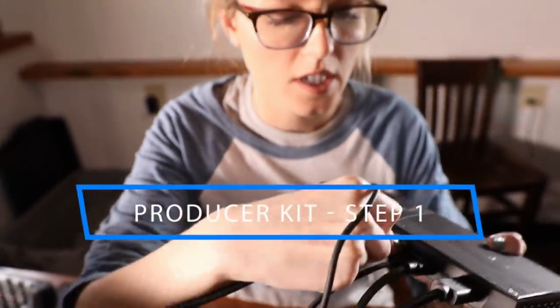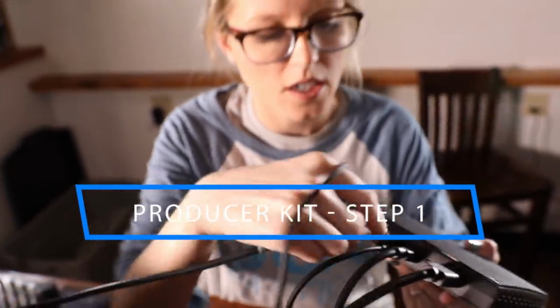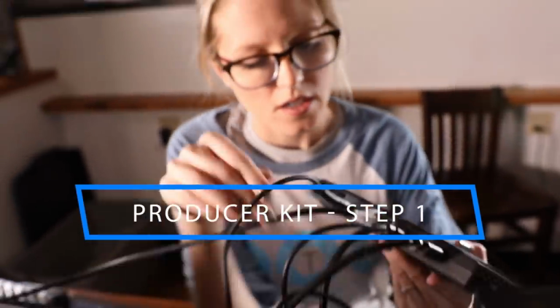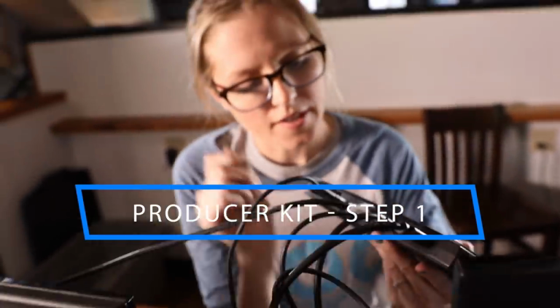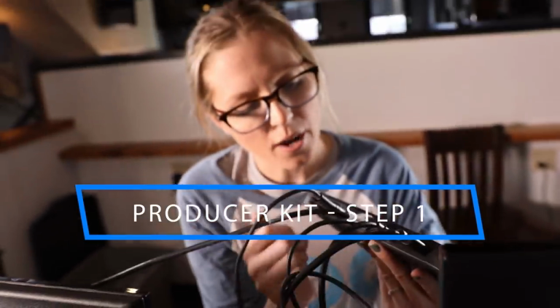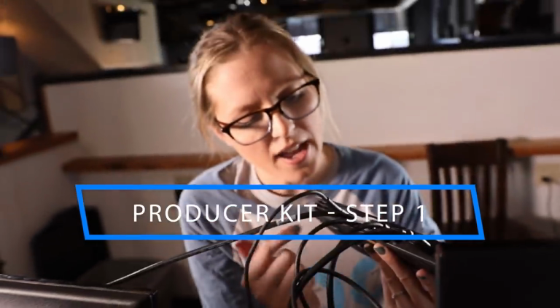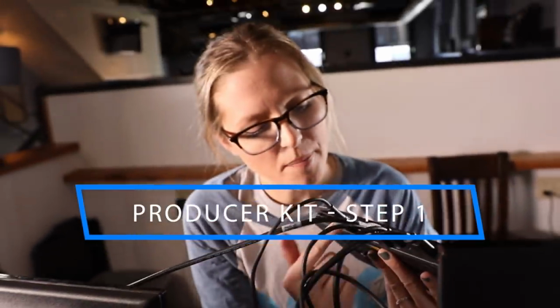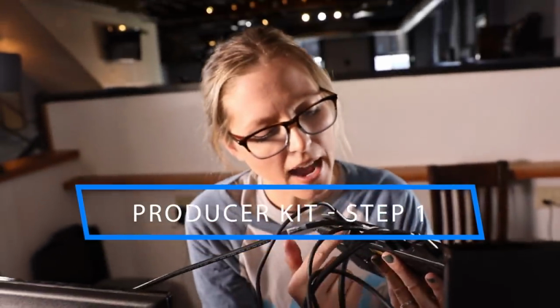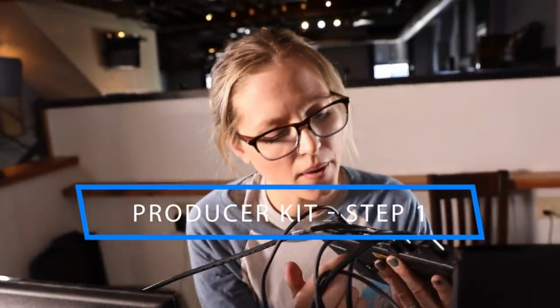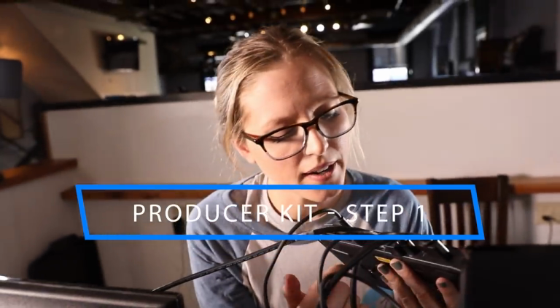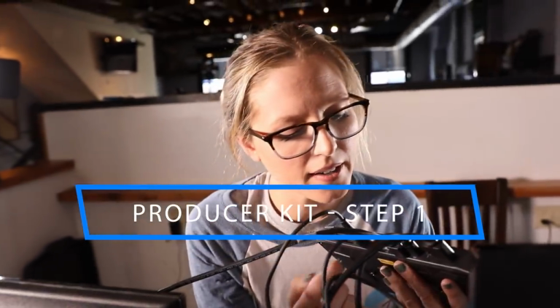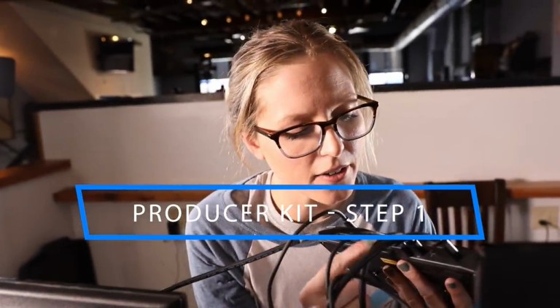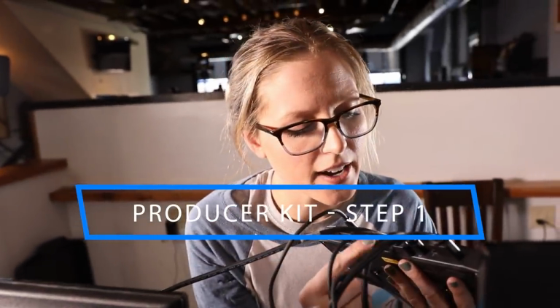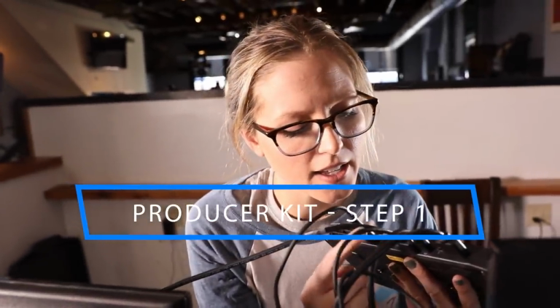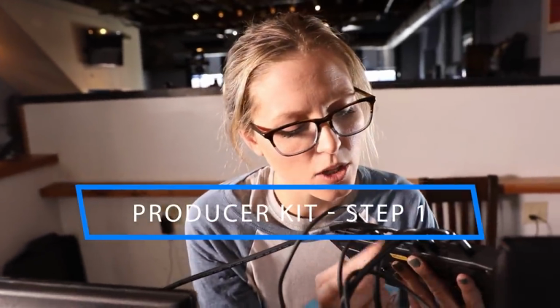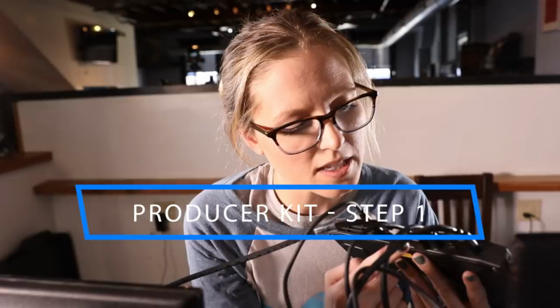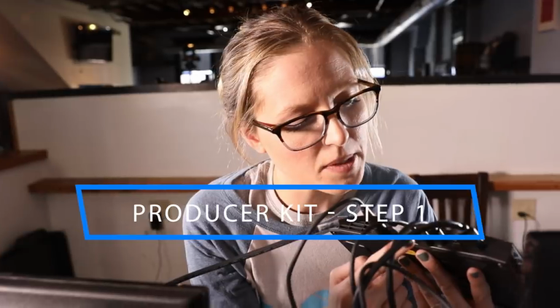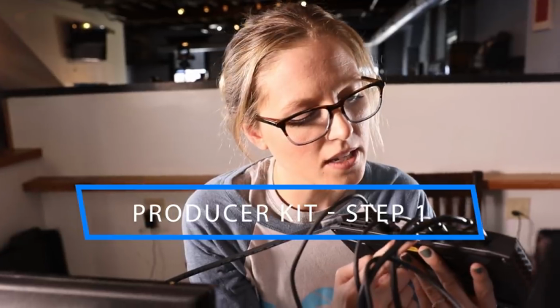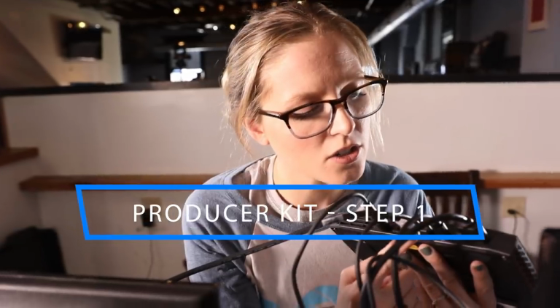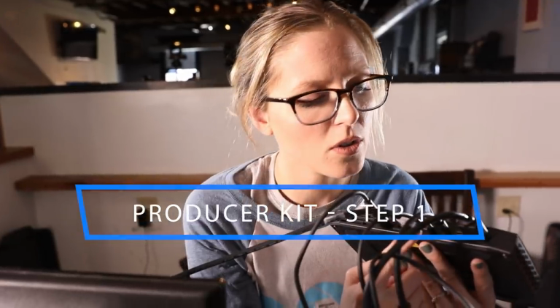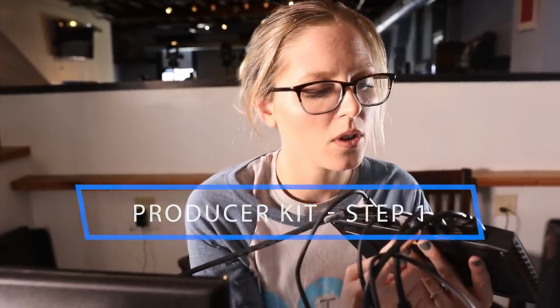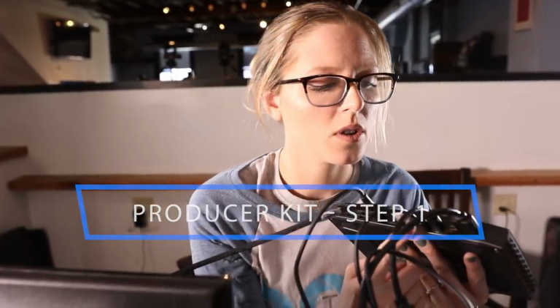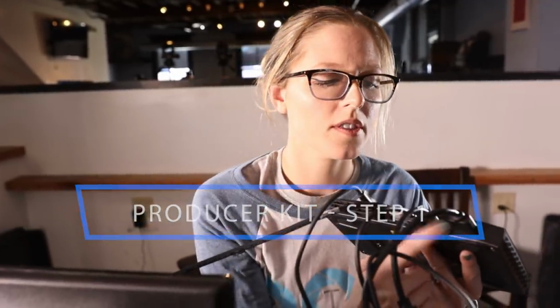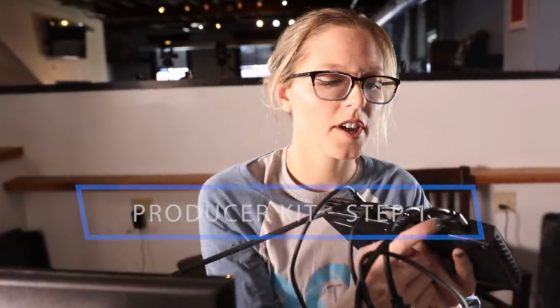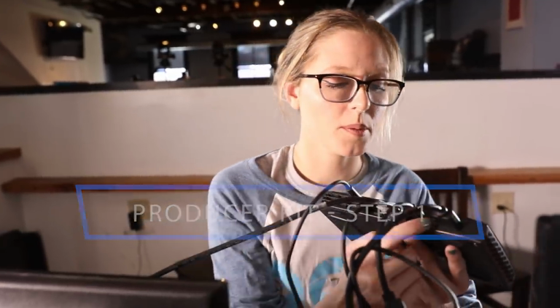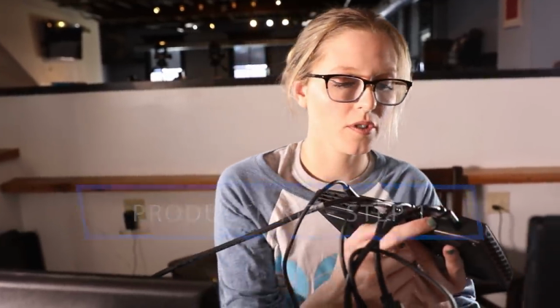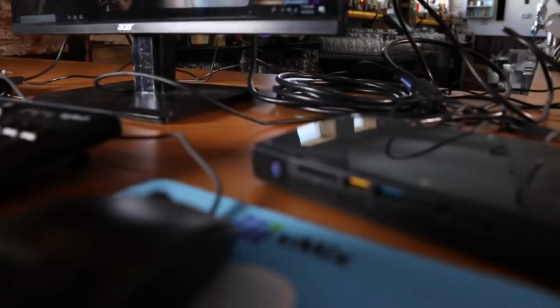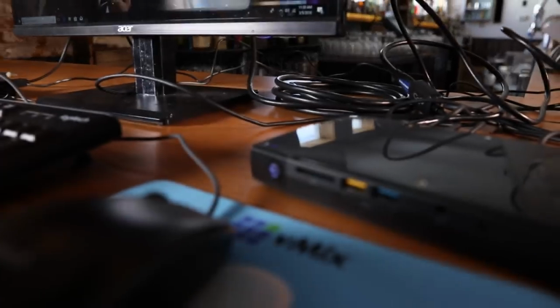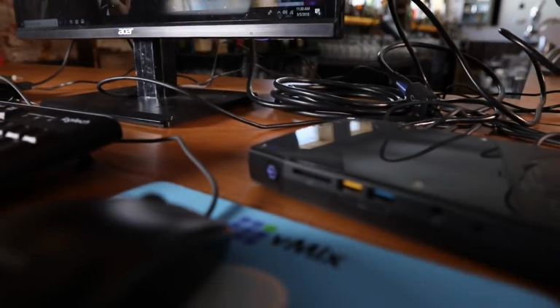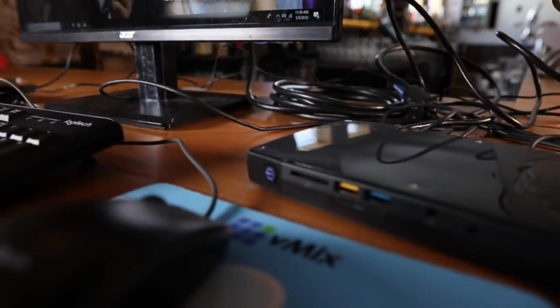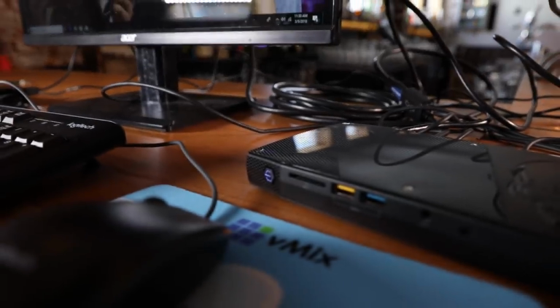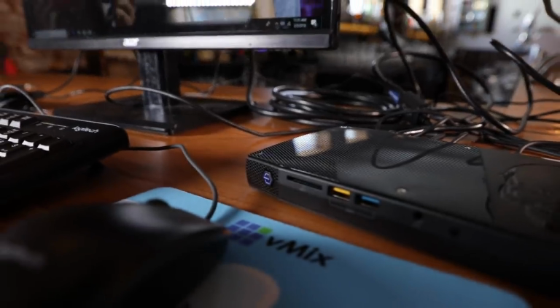And finally of course we're going to need internet. So now we have power, internet, USB control, and Thunderbolt. Let's power her on.